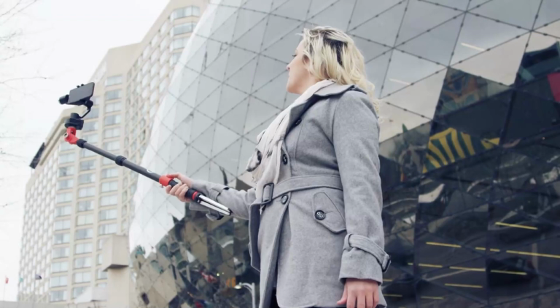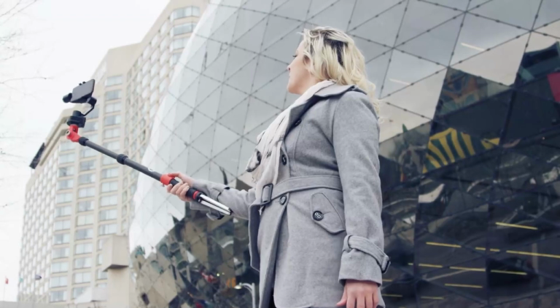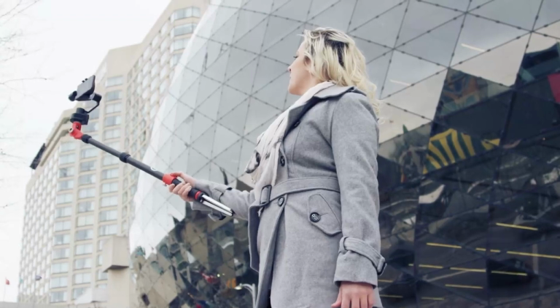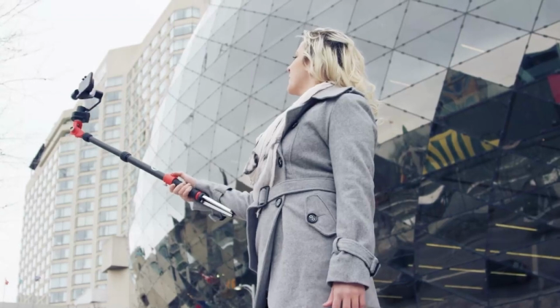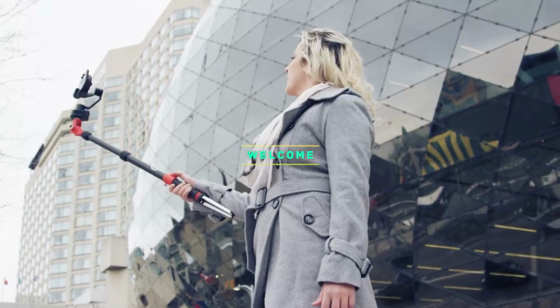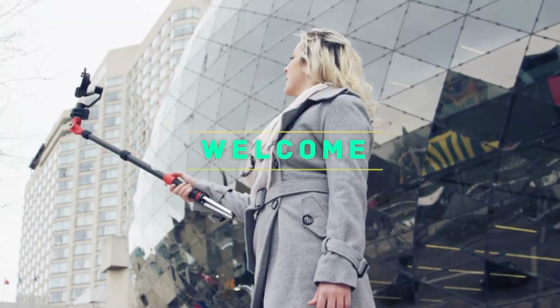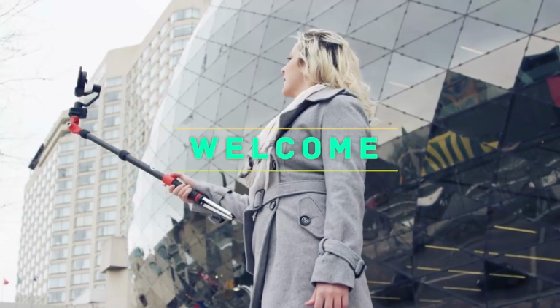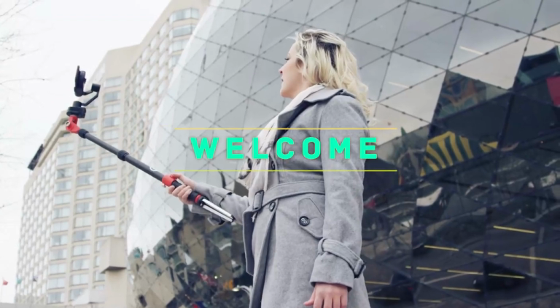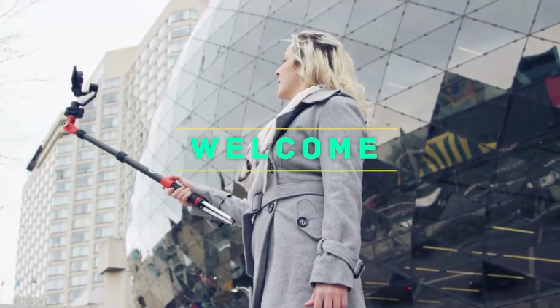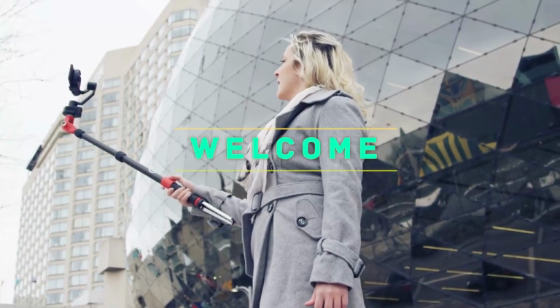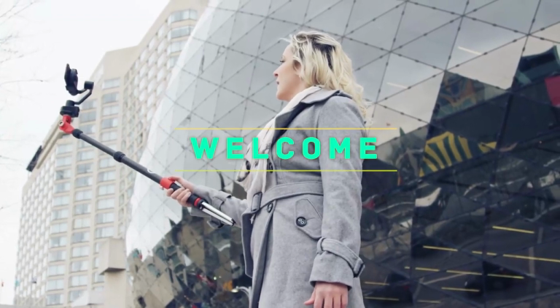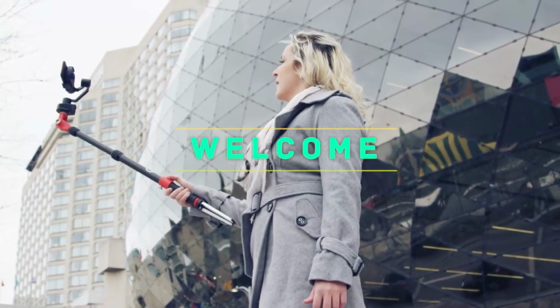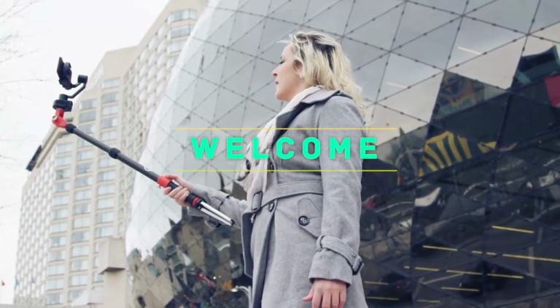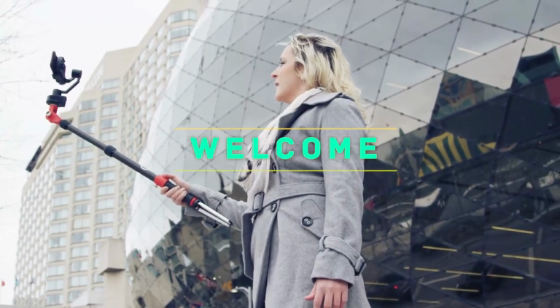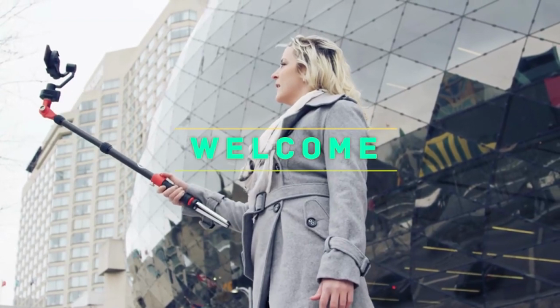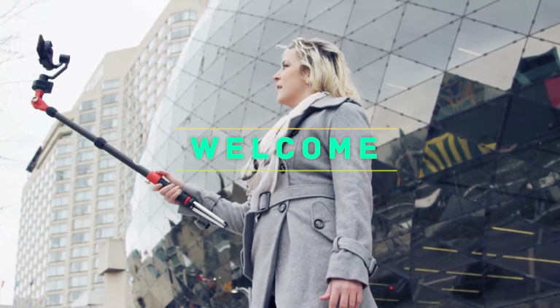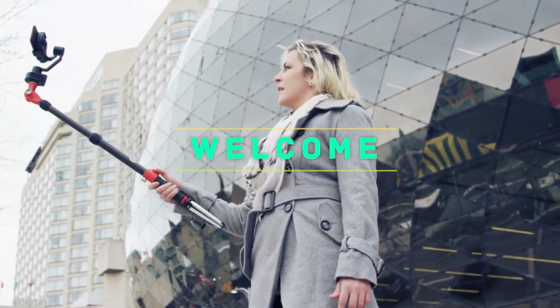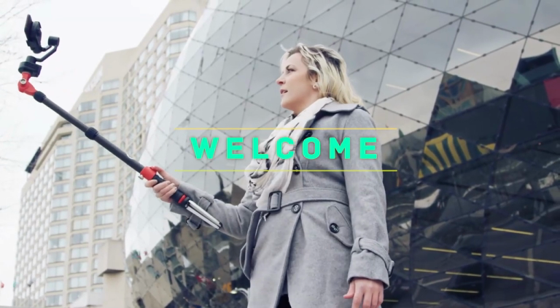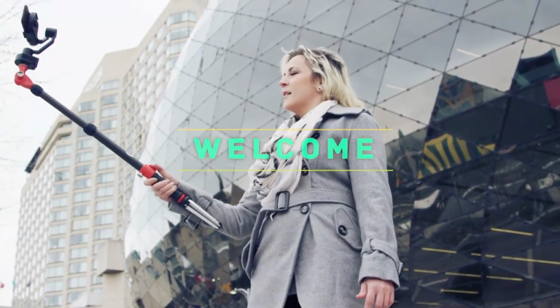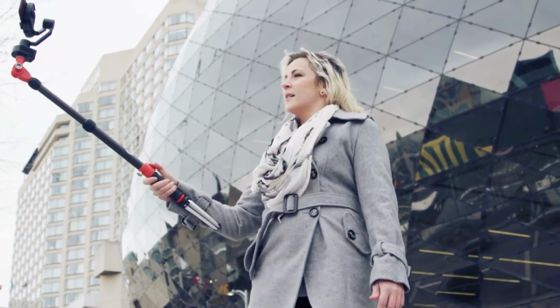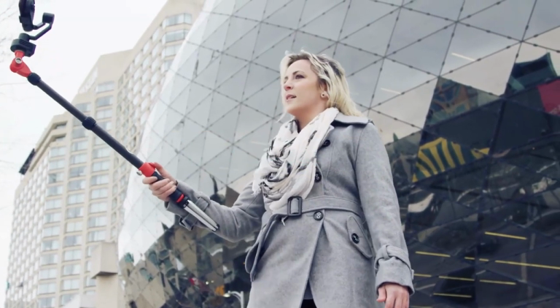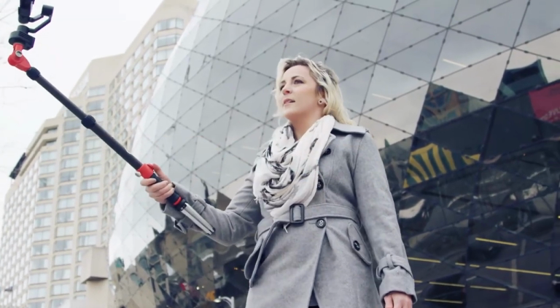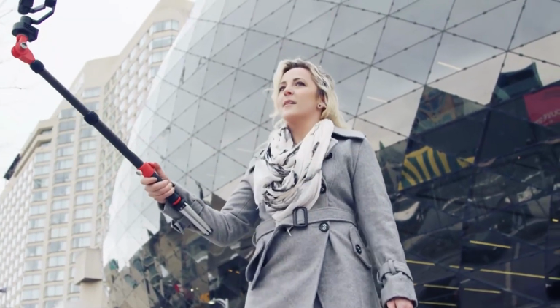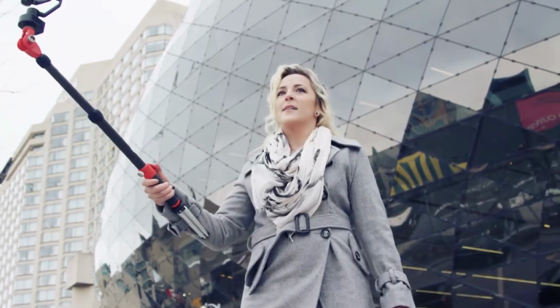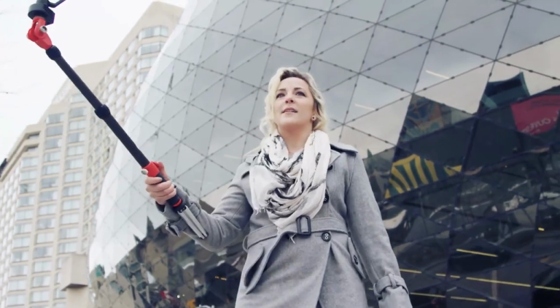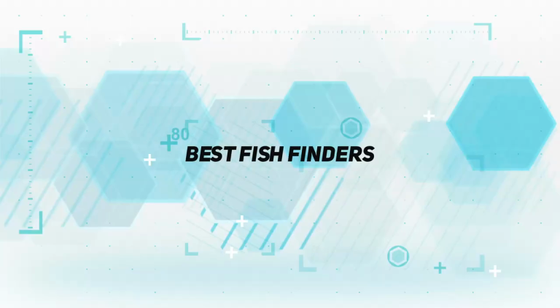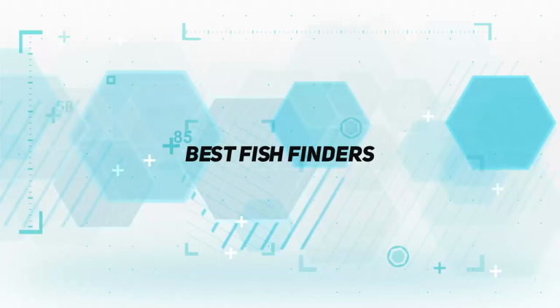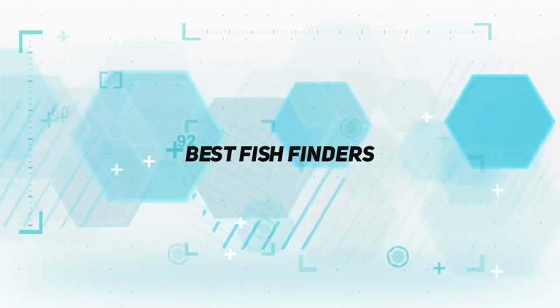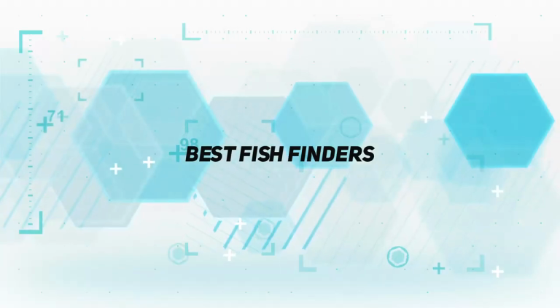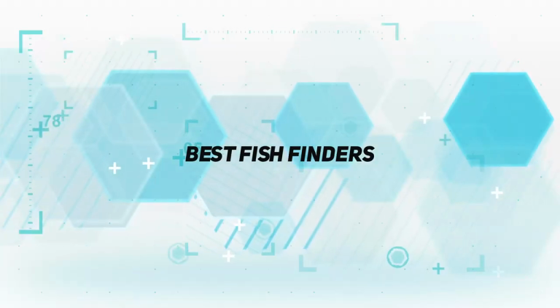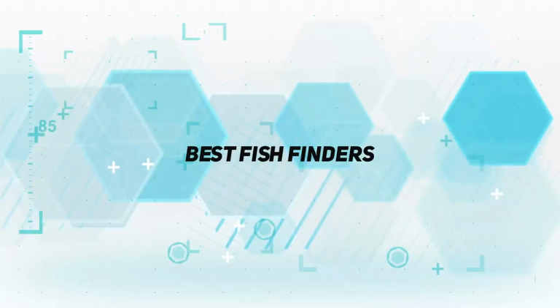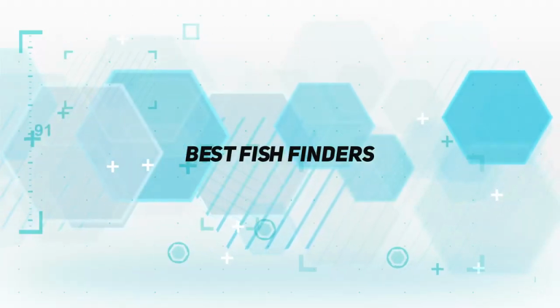Hey, welcome back to my channel. In this video, I'm gonna talk about the top 5 best fish finders.